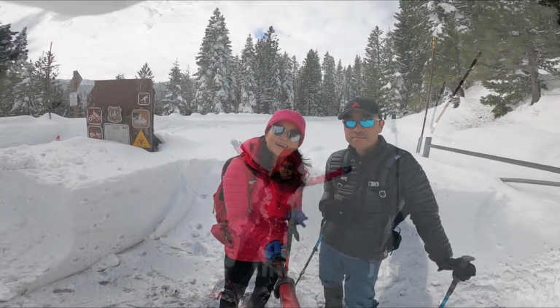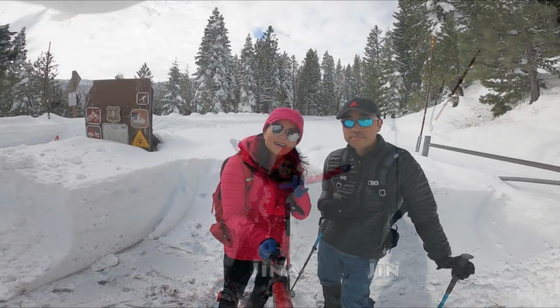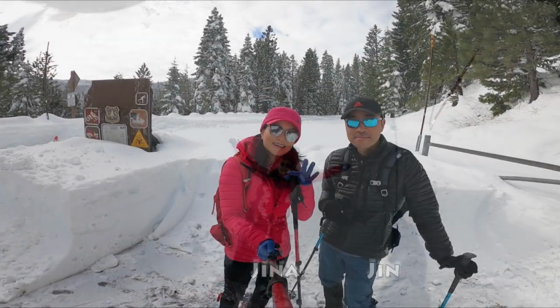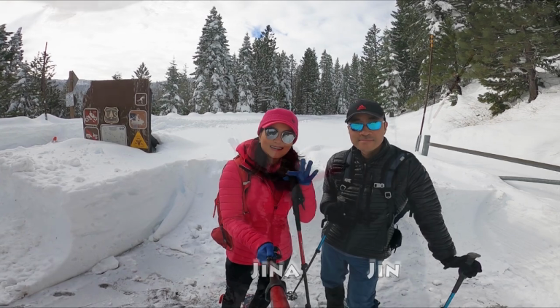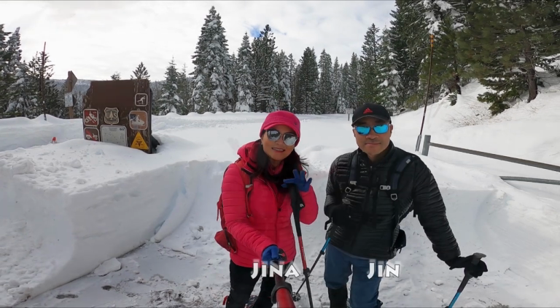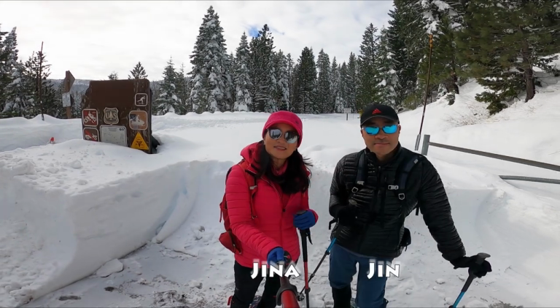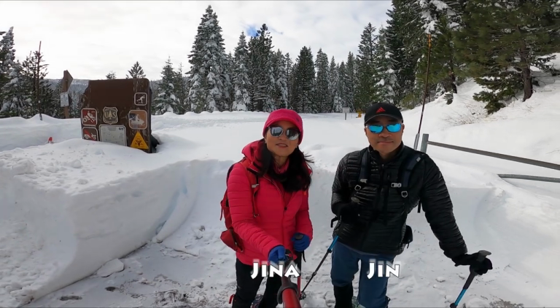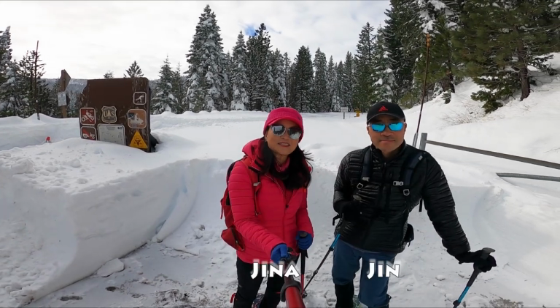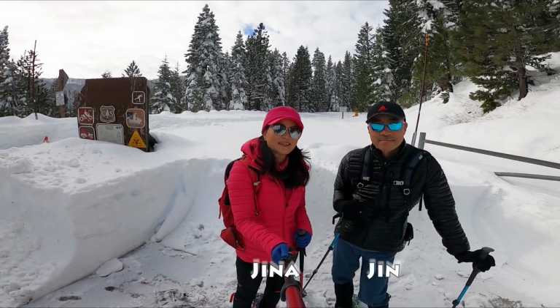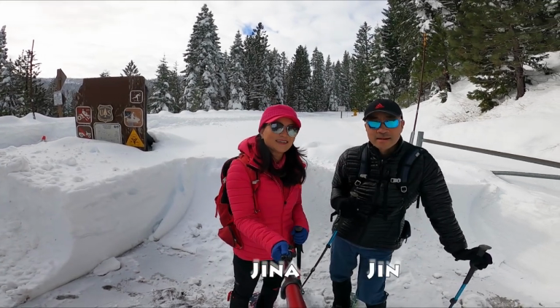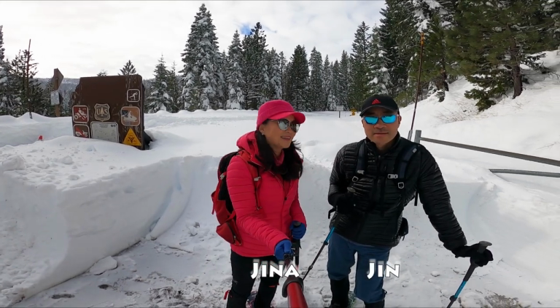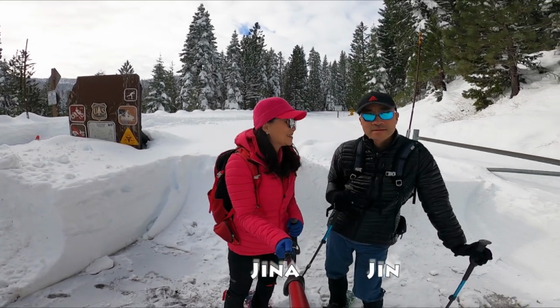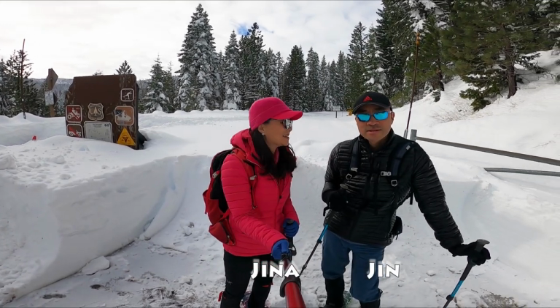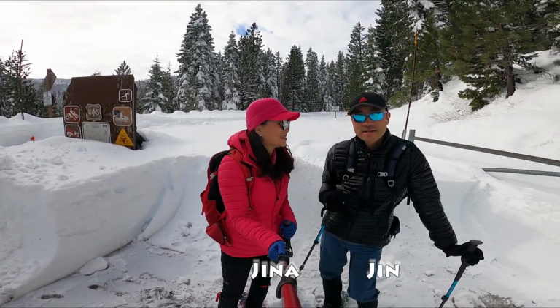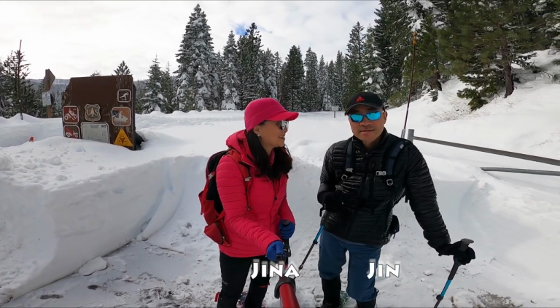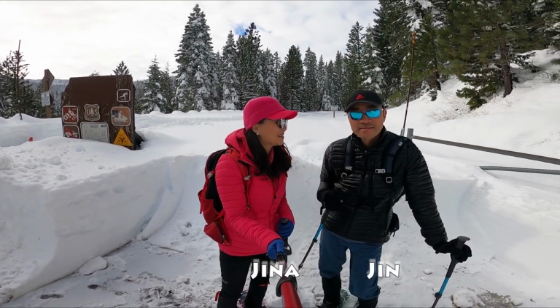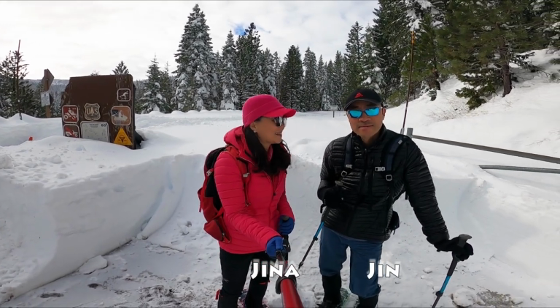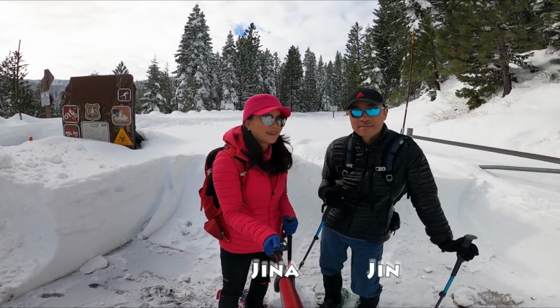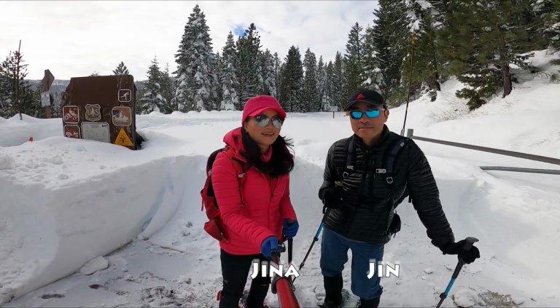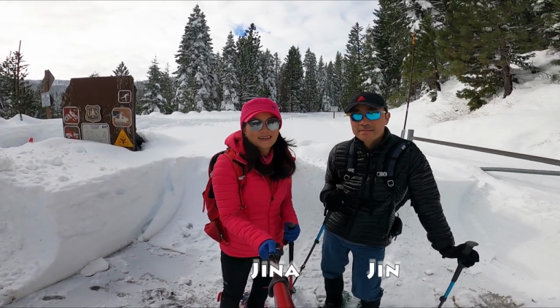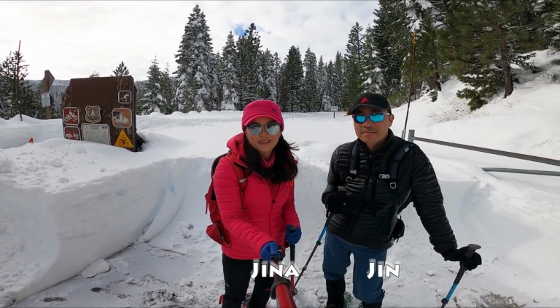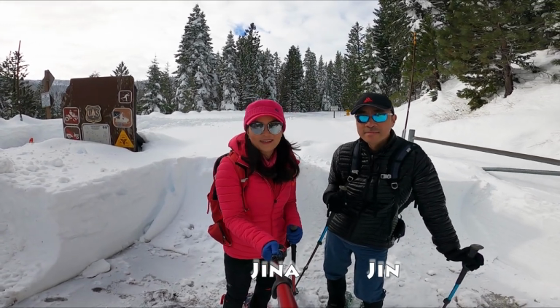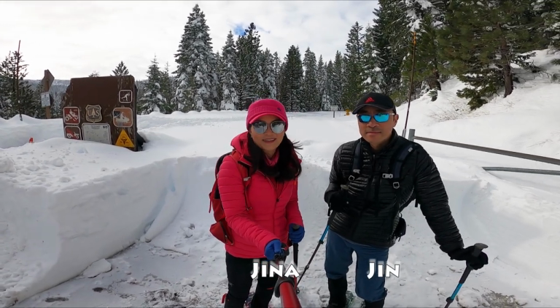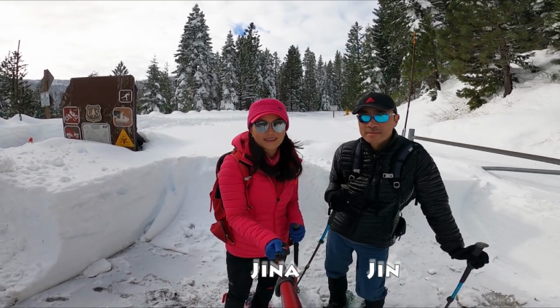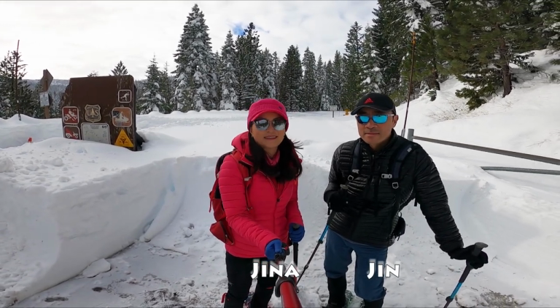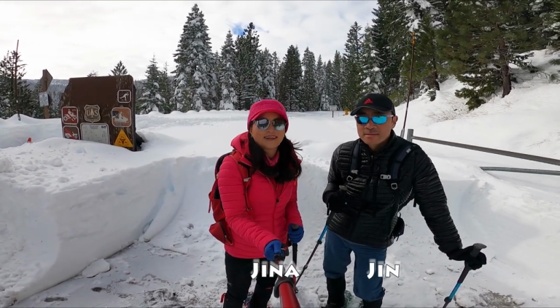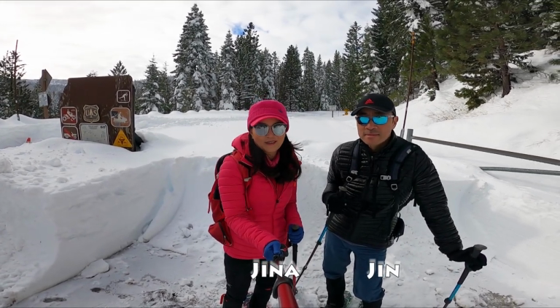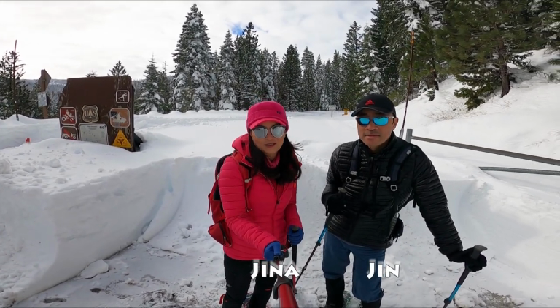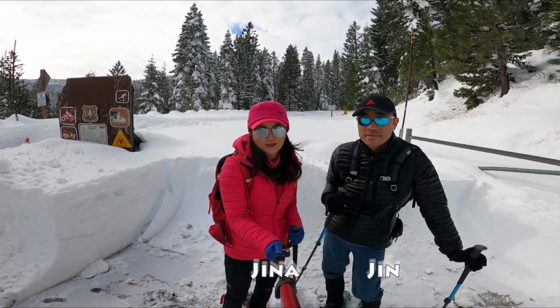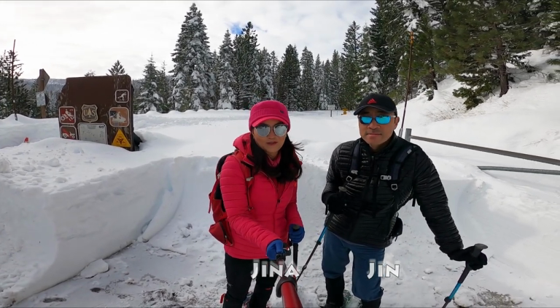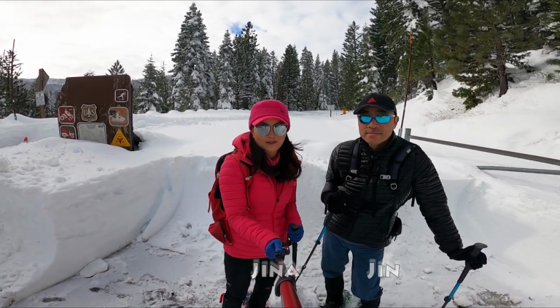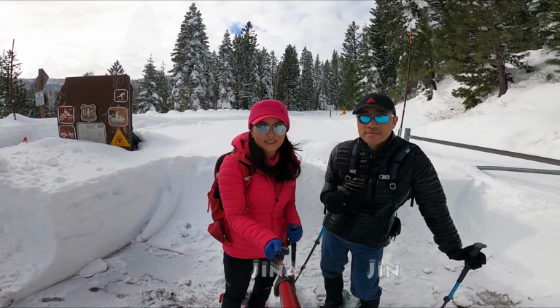Hi guys, this is Gina and this is Jin. We are at Tahoe National Forest.